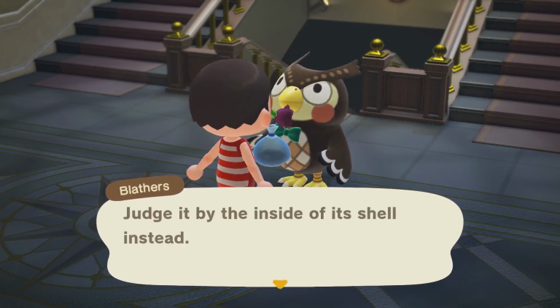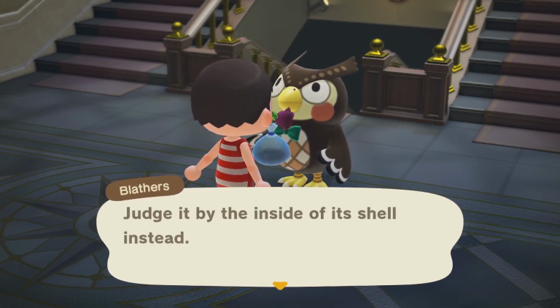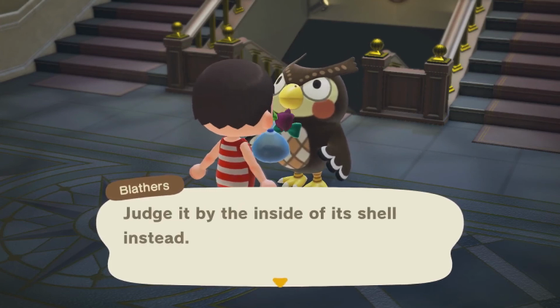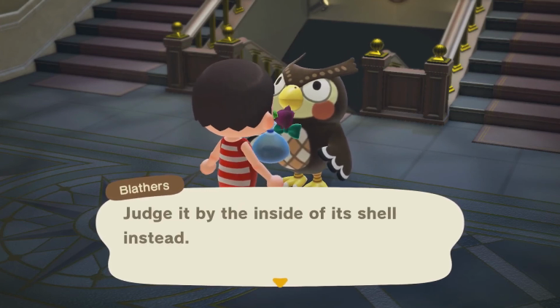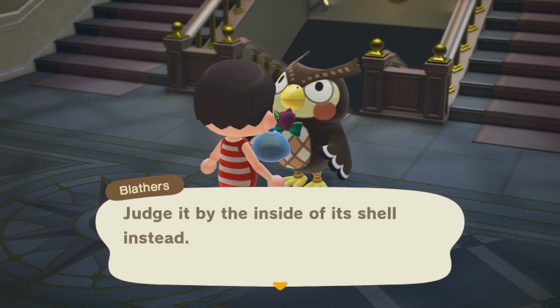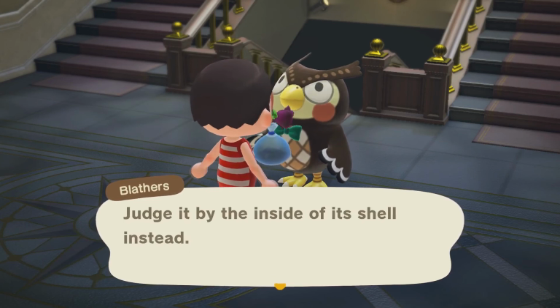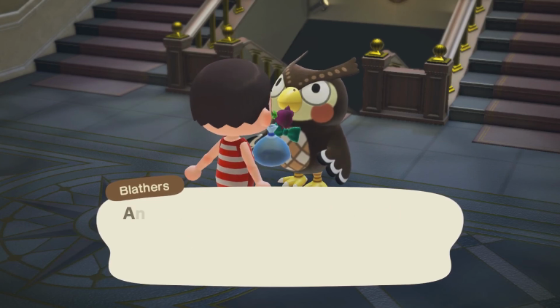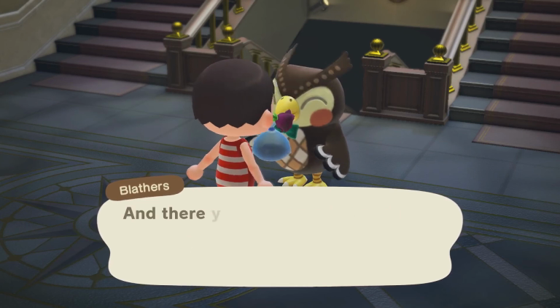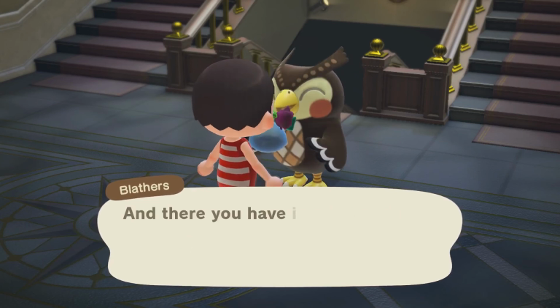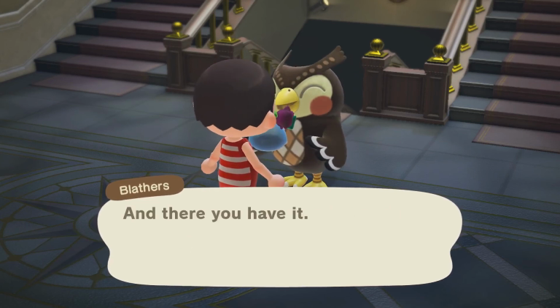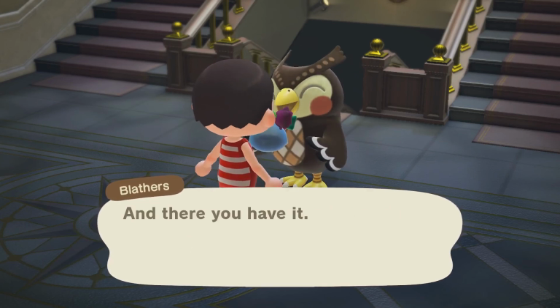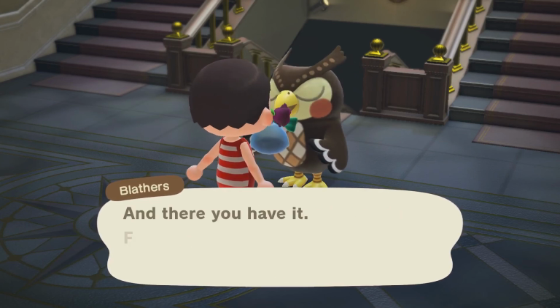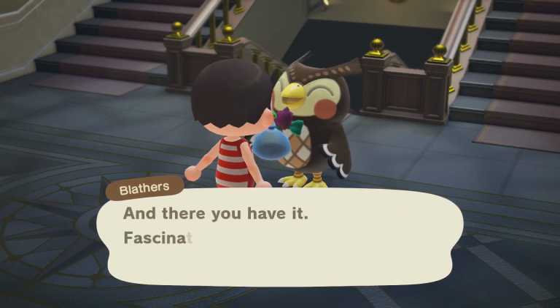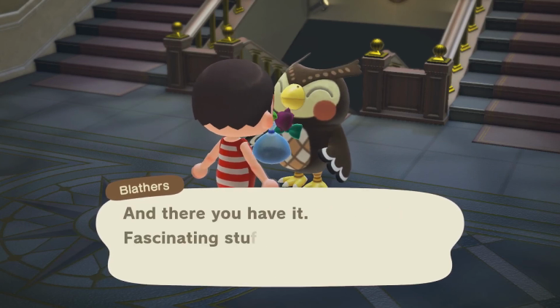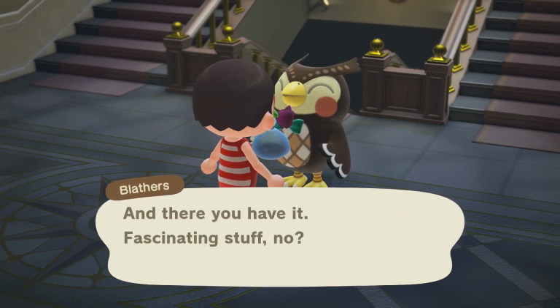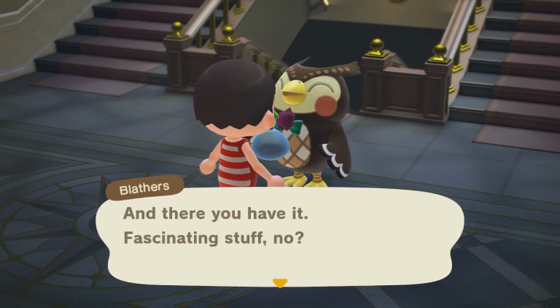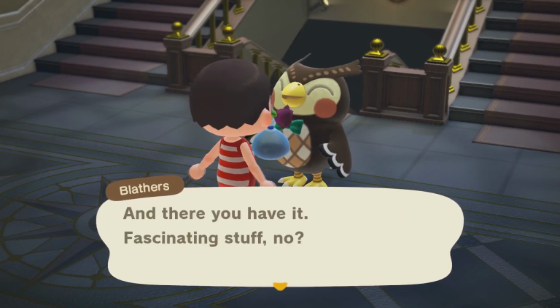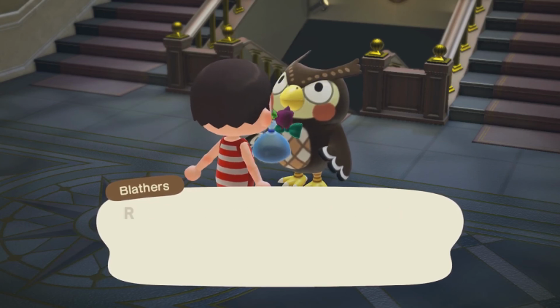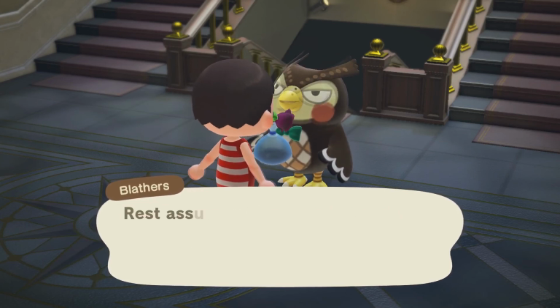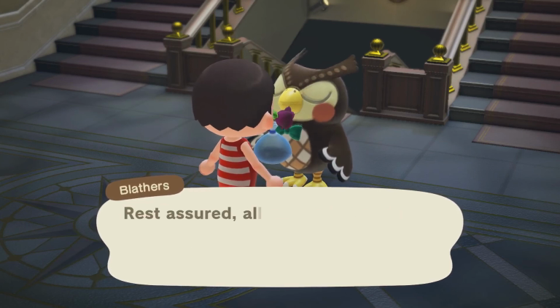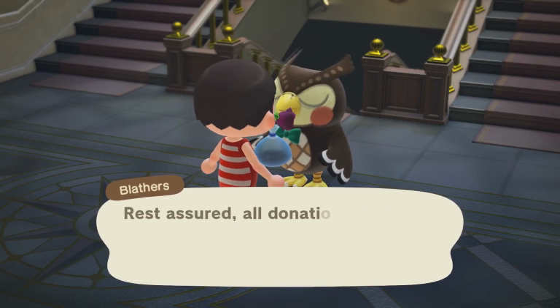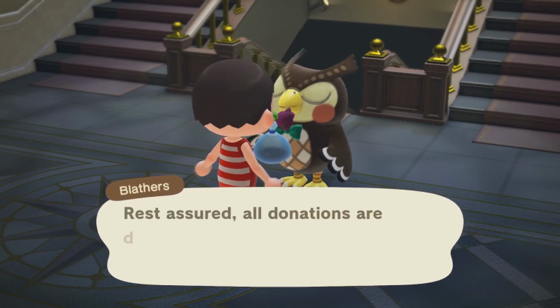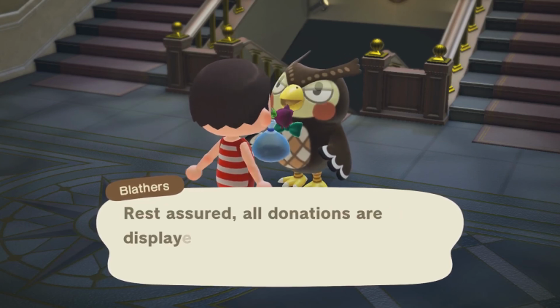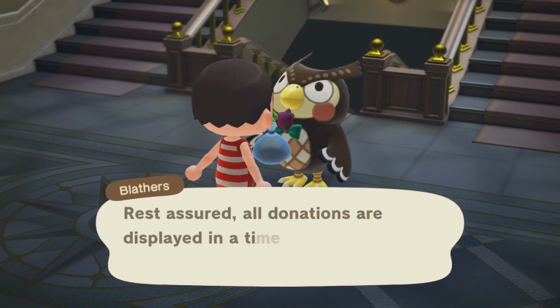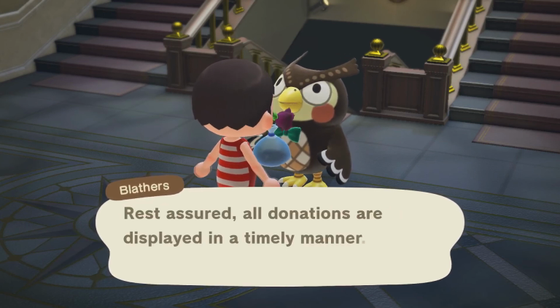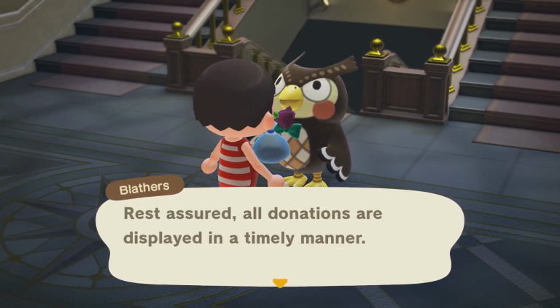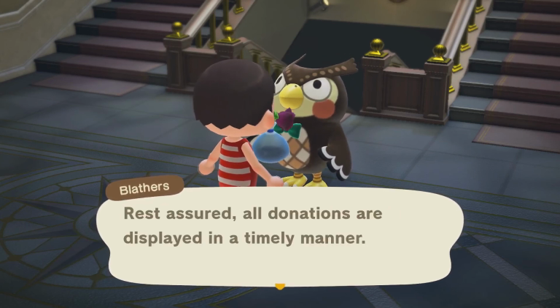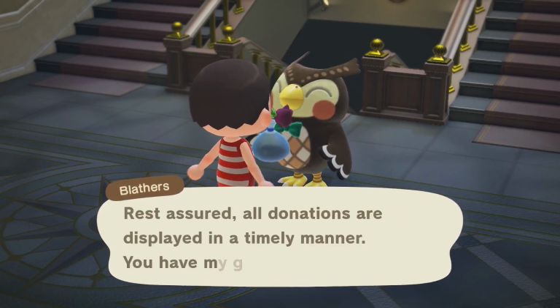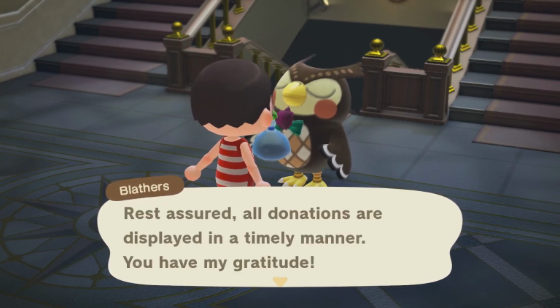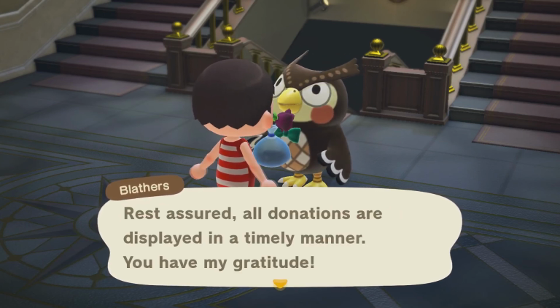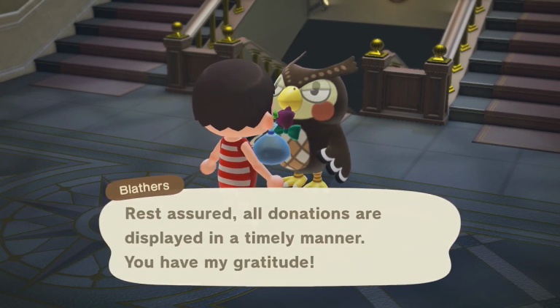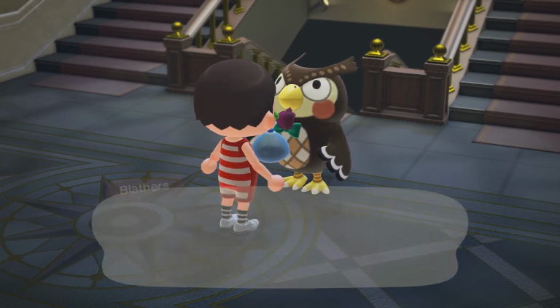There you have it — fascinating stuff! And Blathers will put it on display for us.